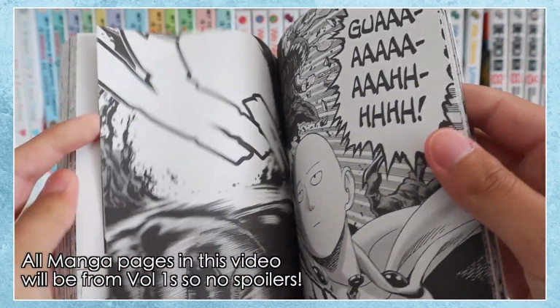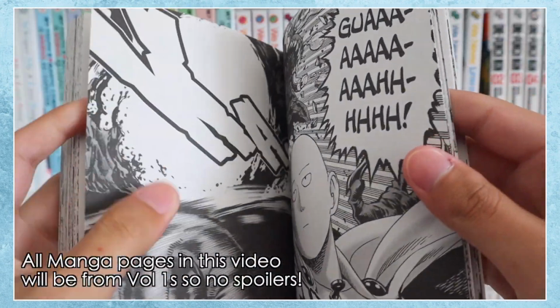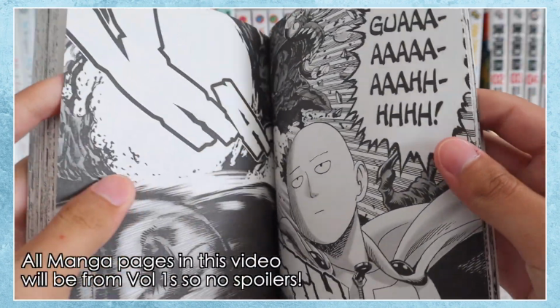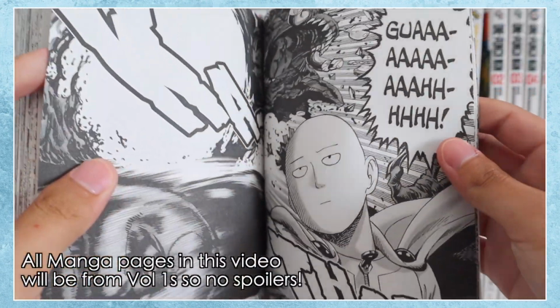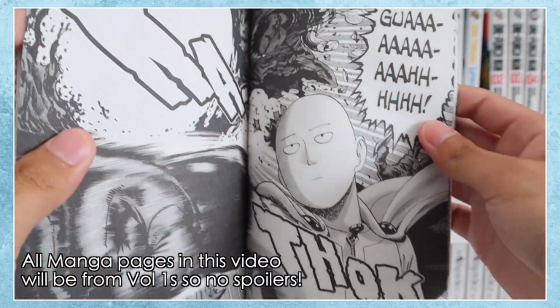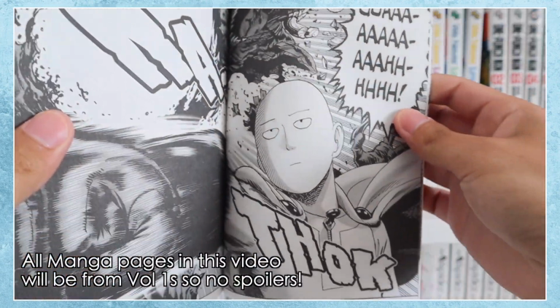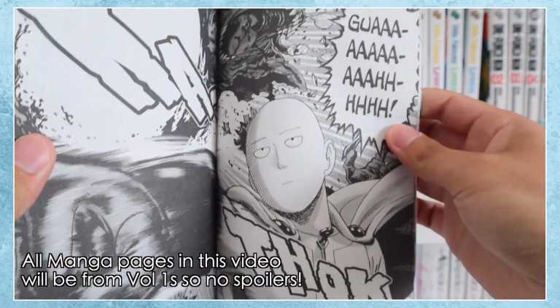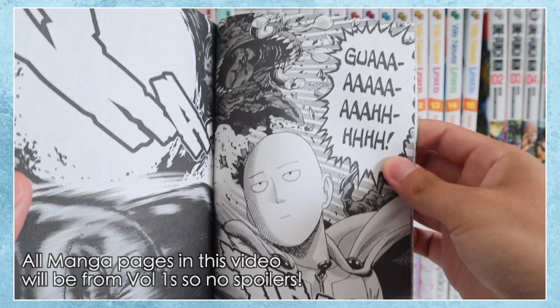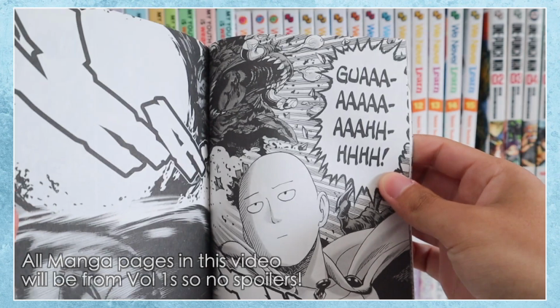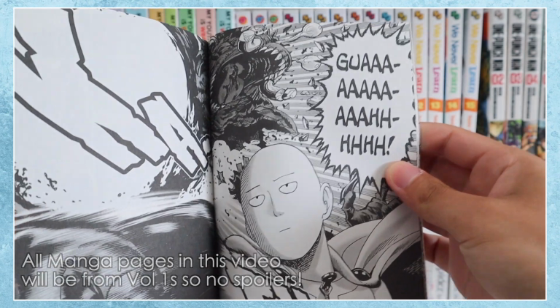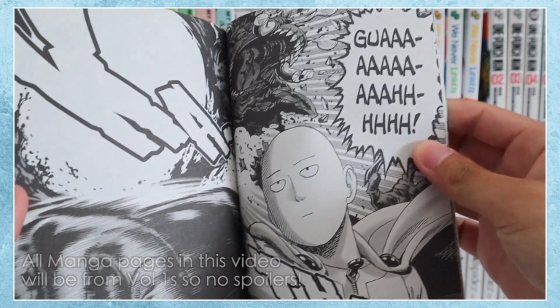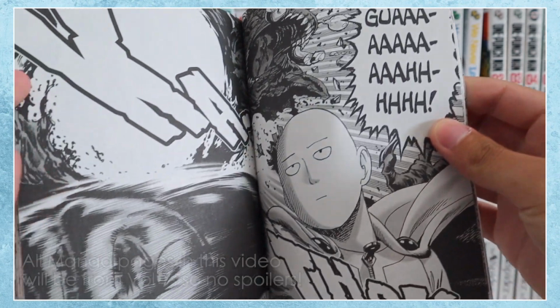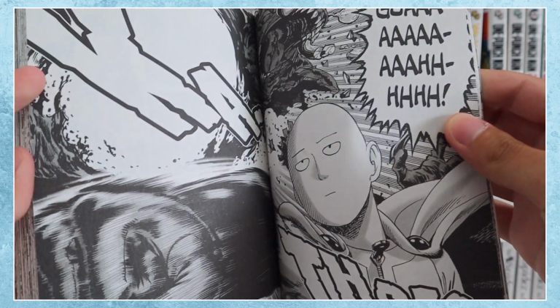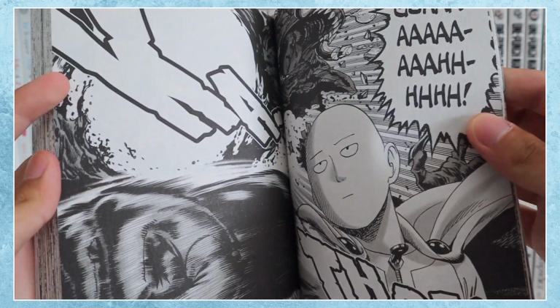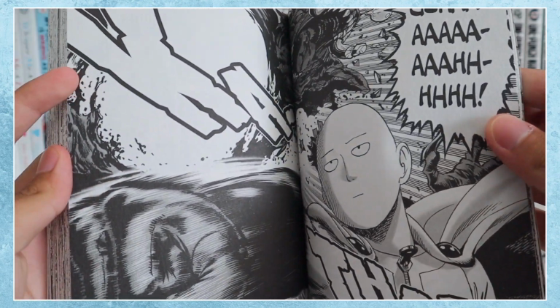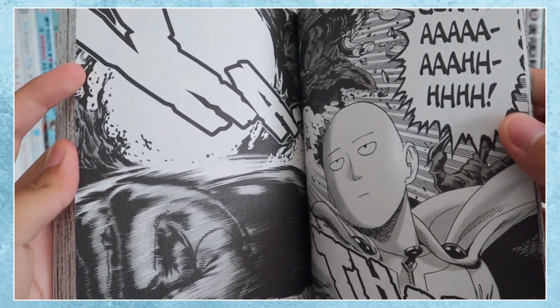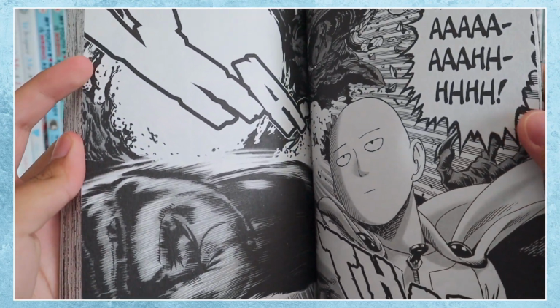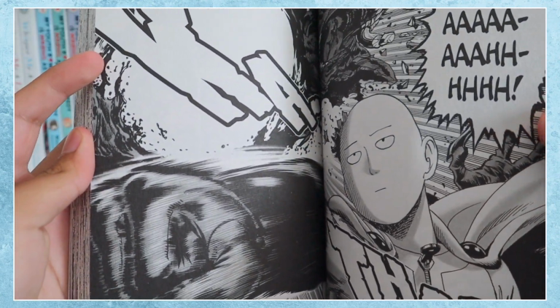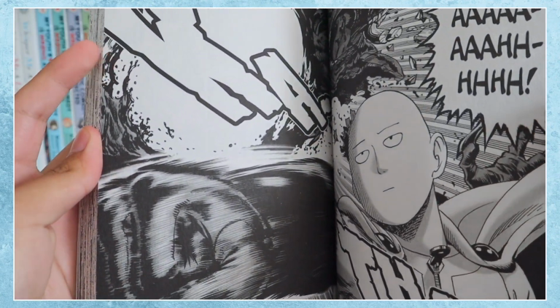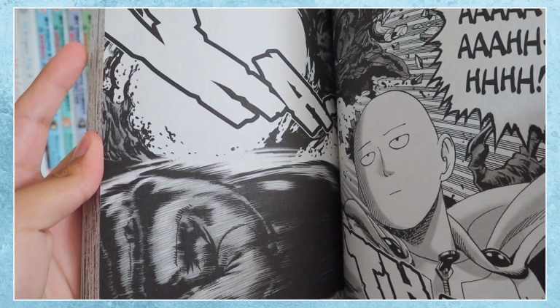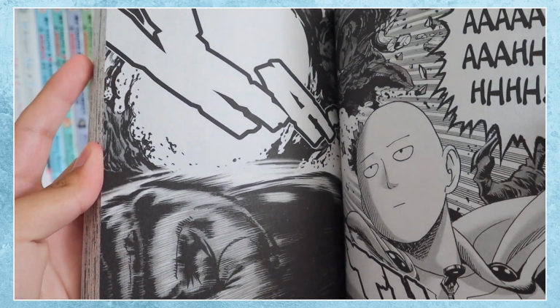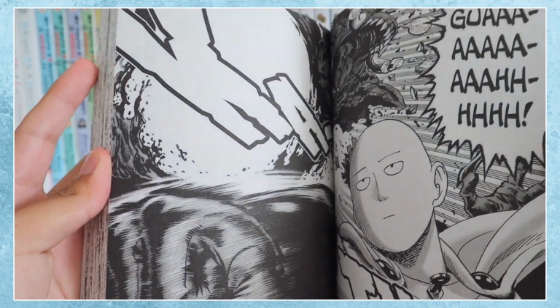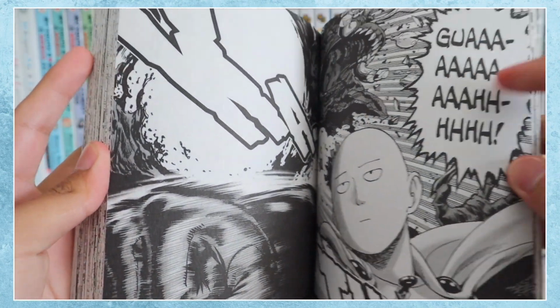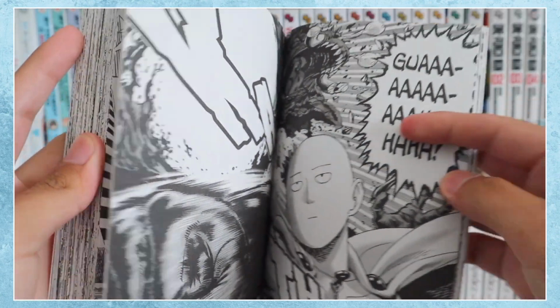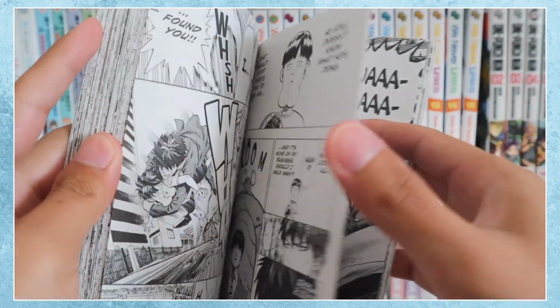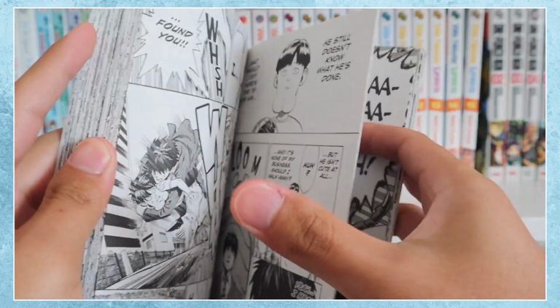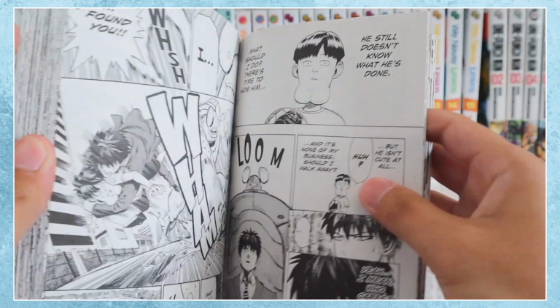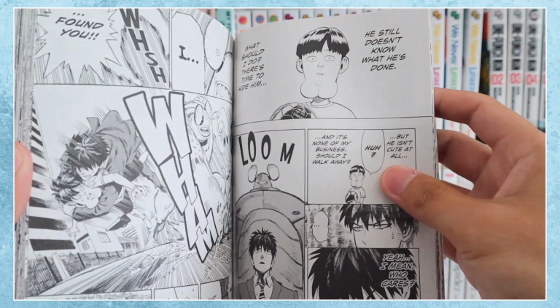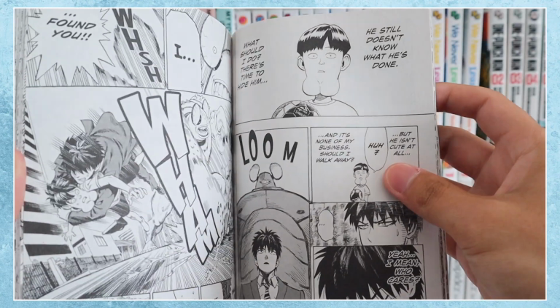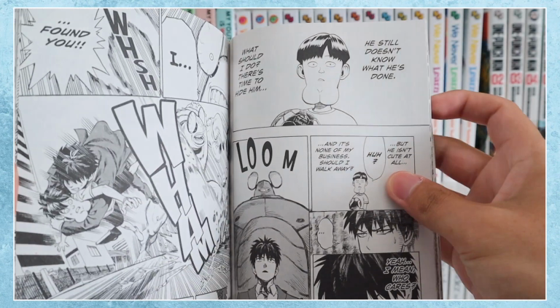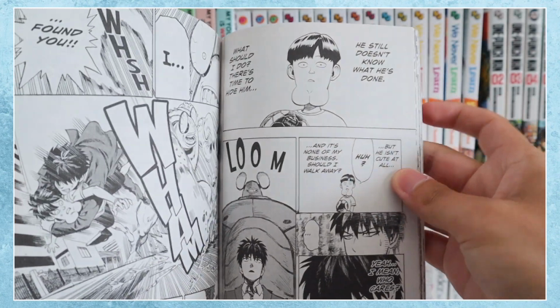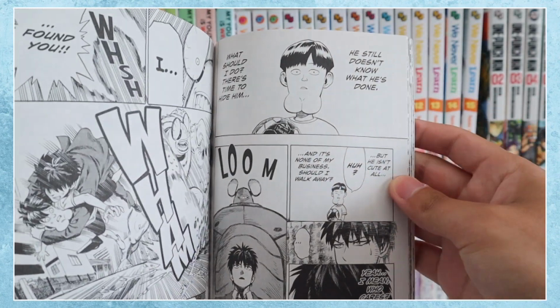If you watched the anime and liked it, or if you're just looking for a new action manga, One Punch Man is a must-have for any manga fan.